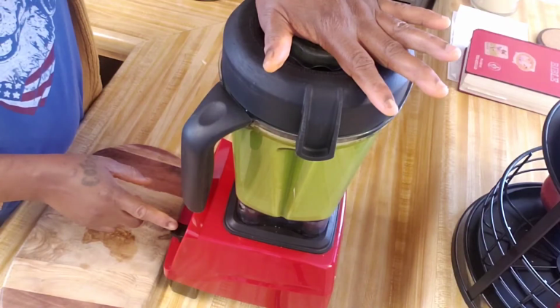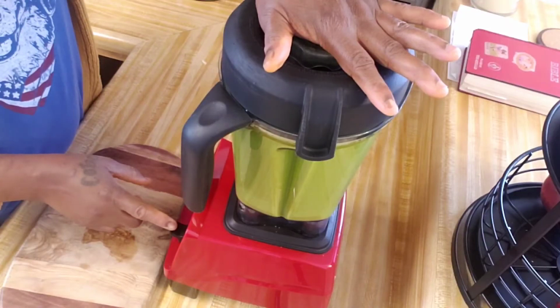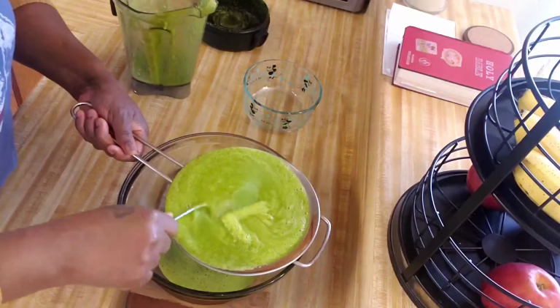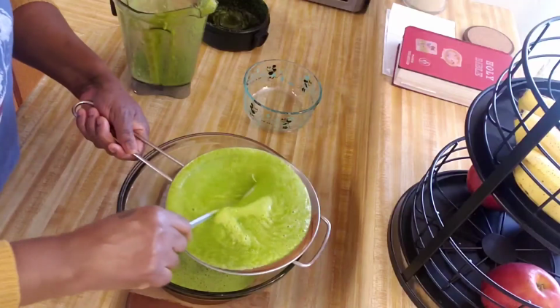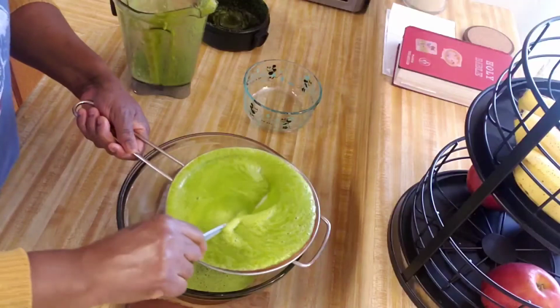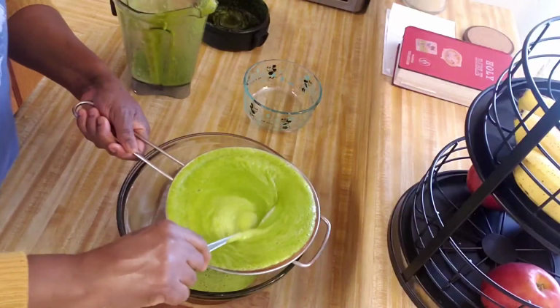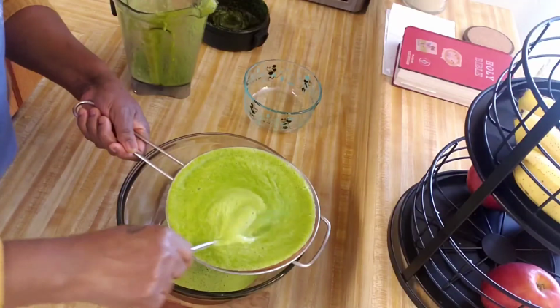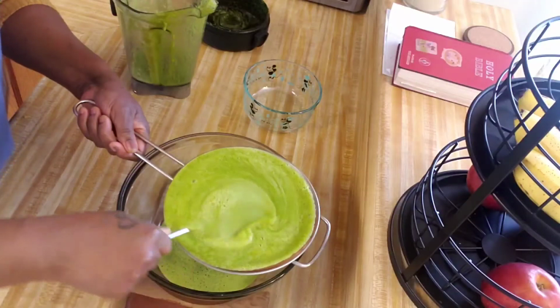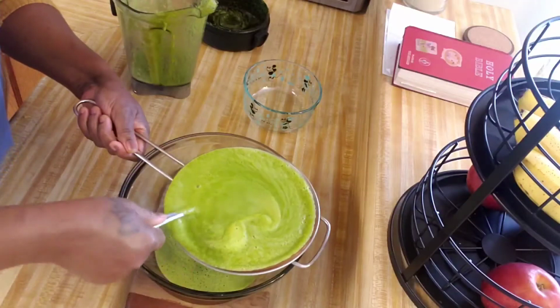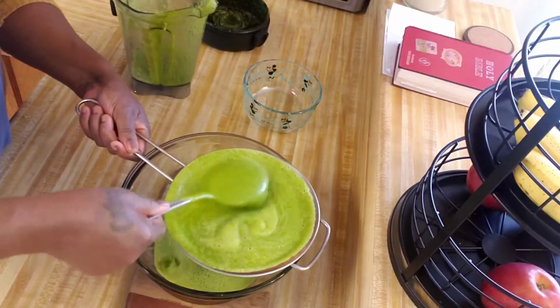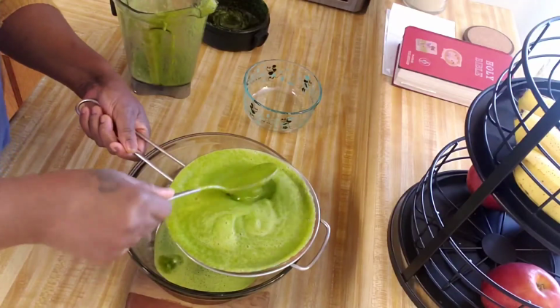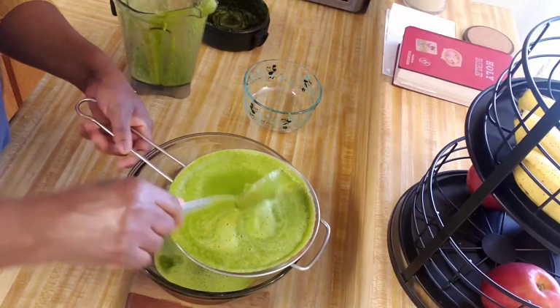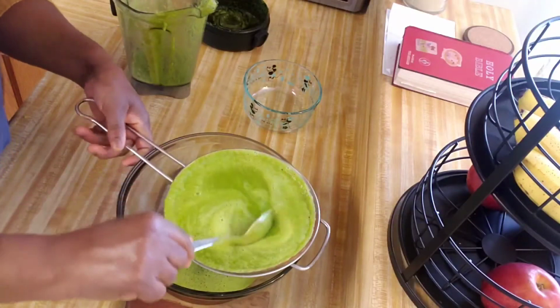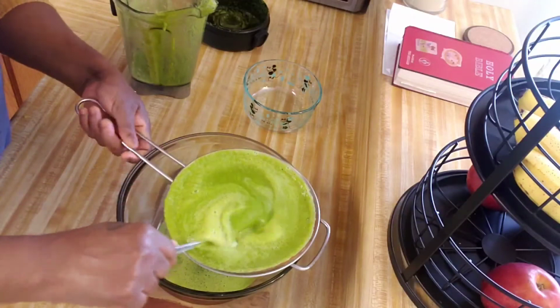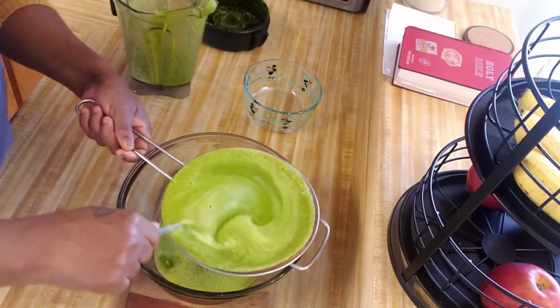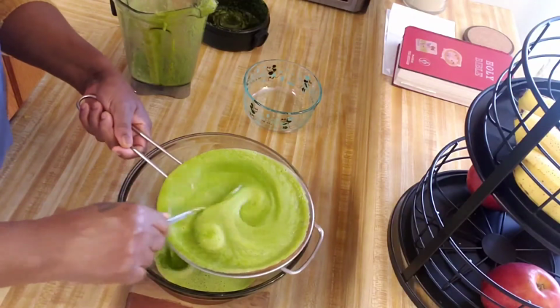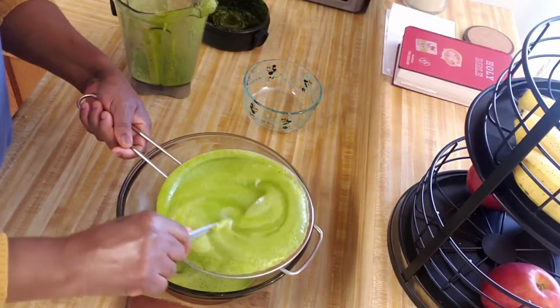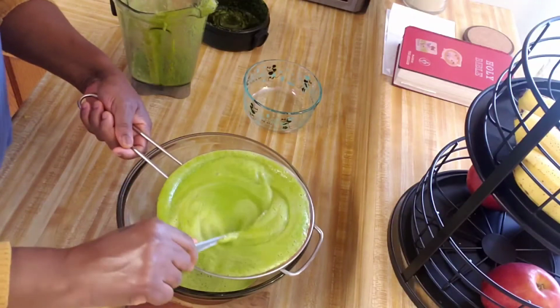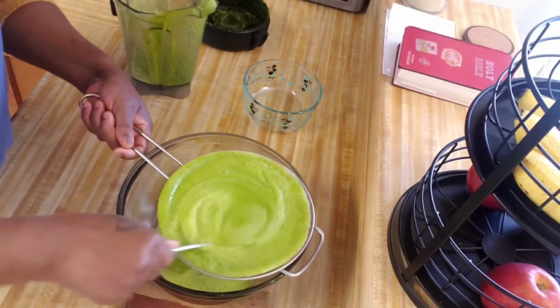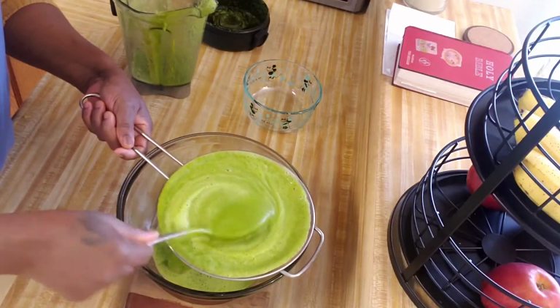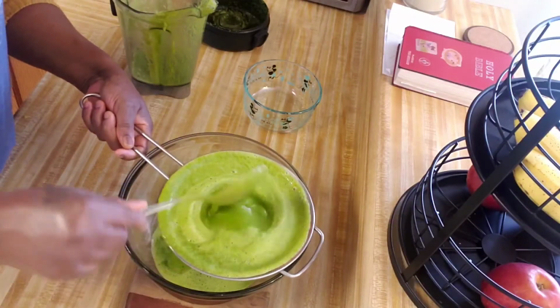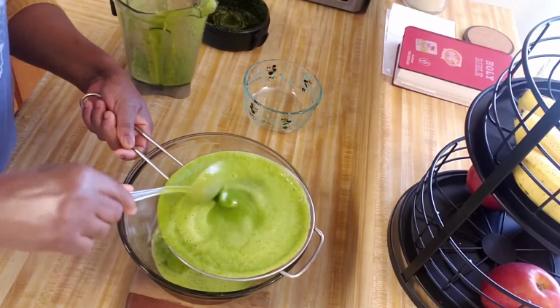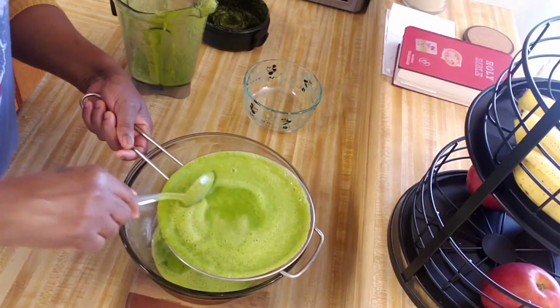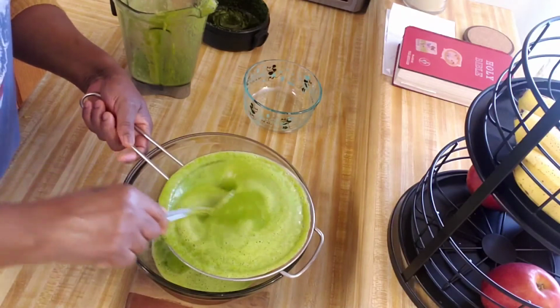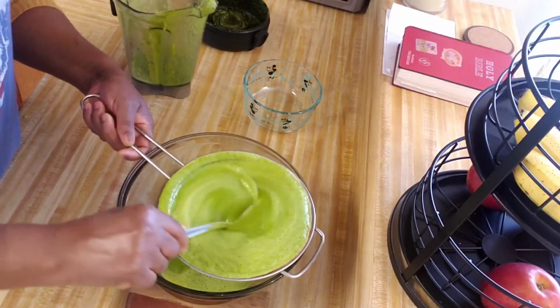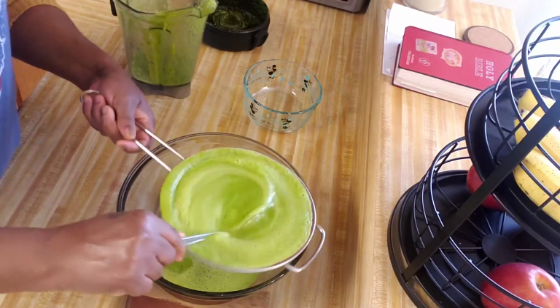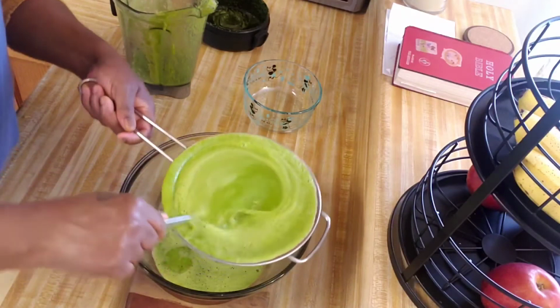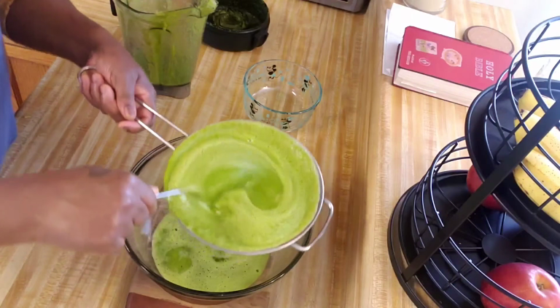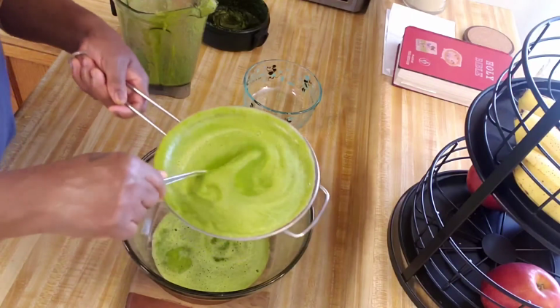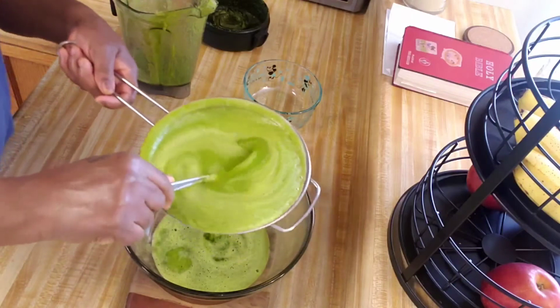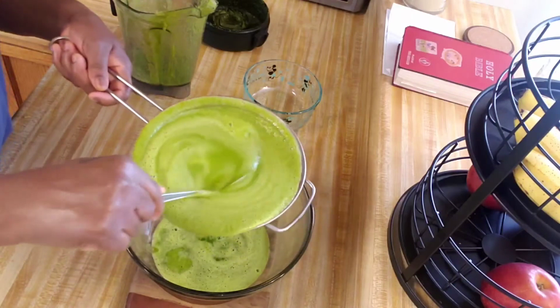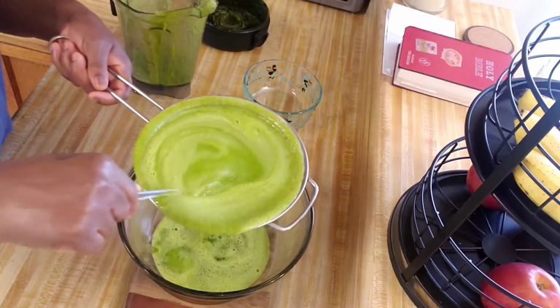I'm just using my spoon to just make it go a little faster.